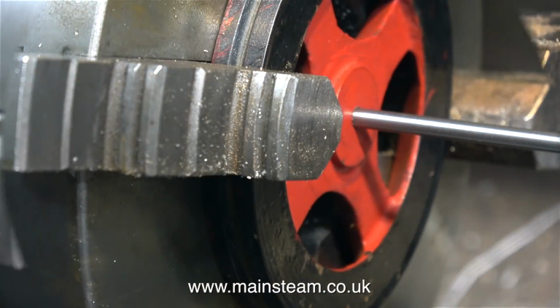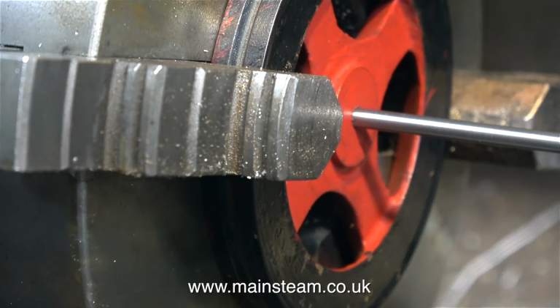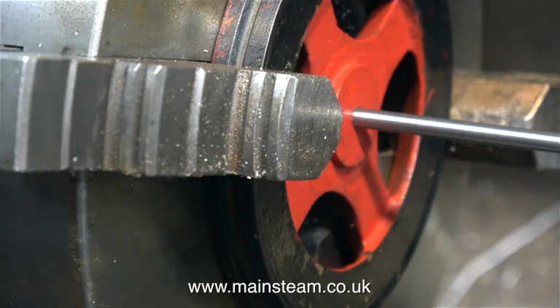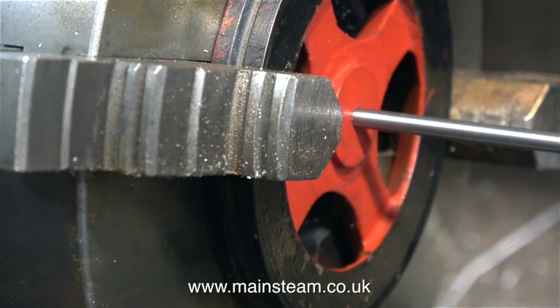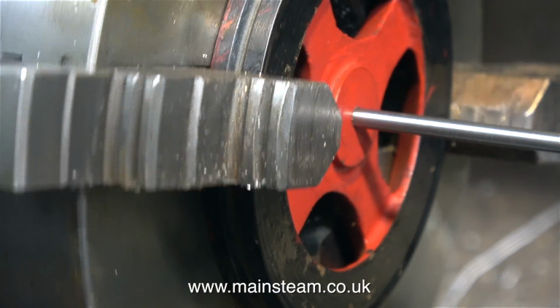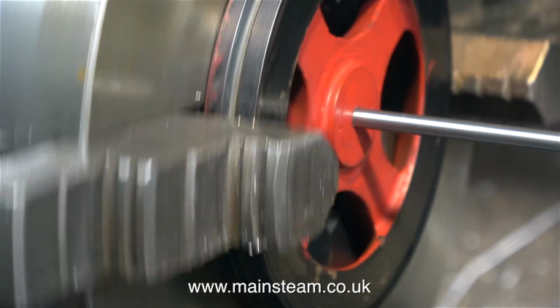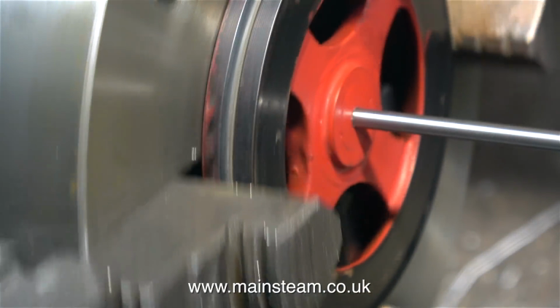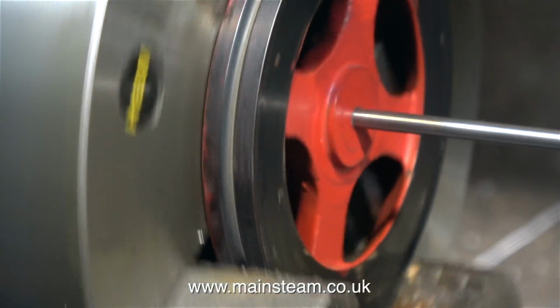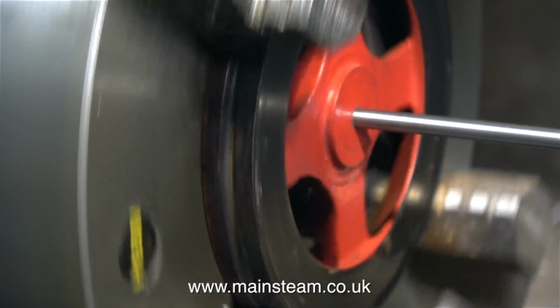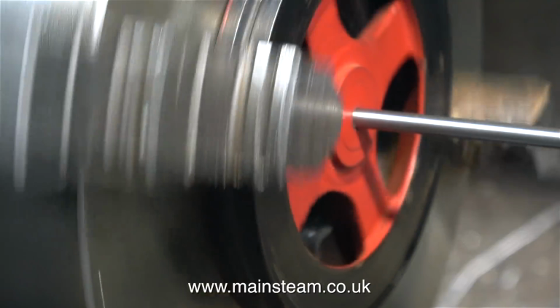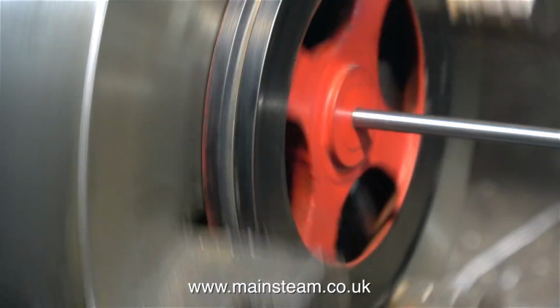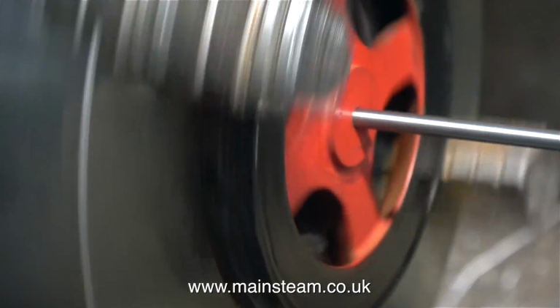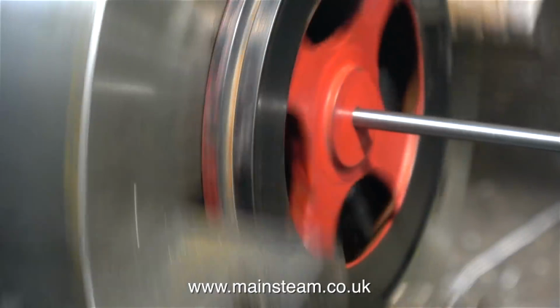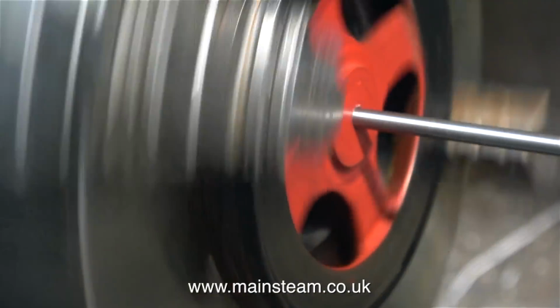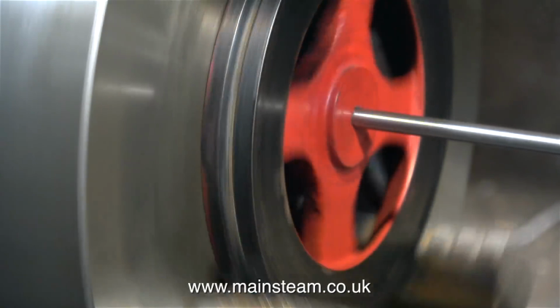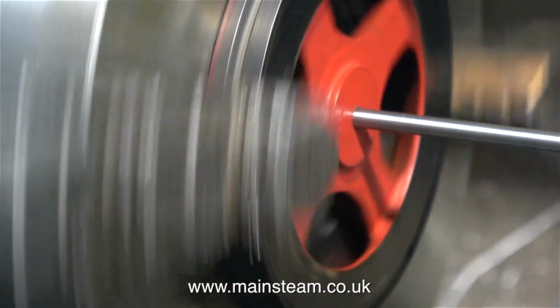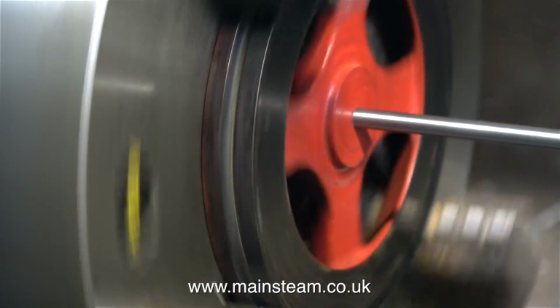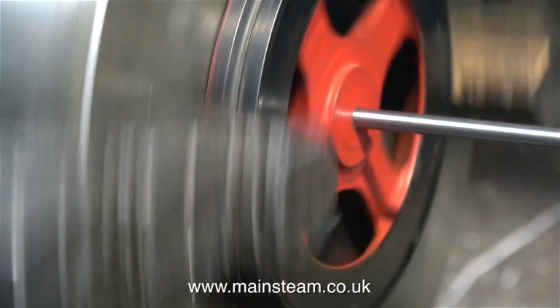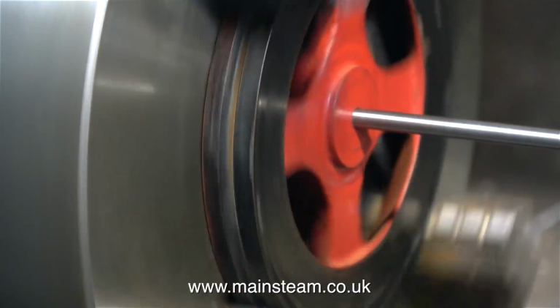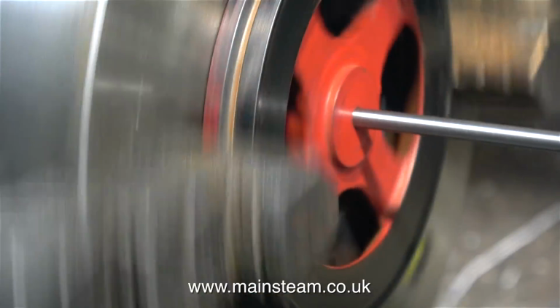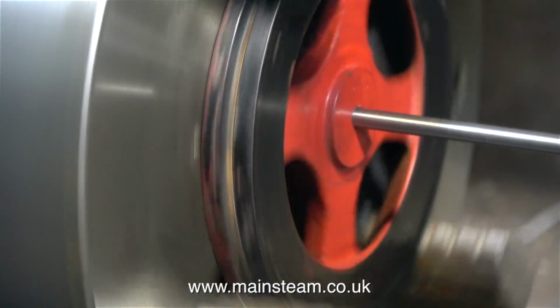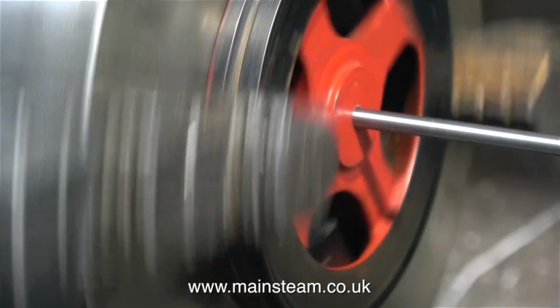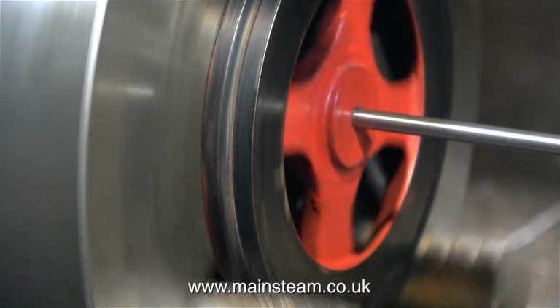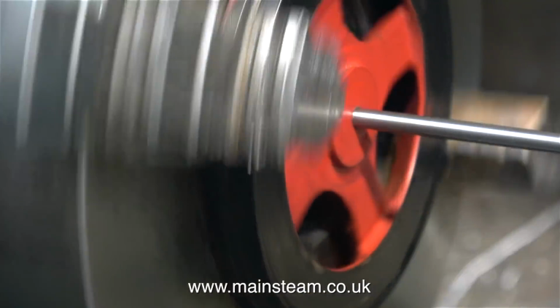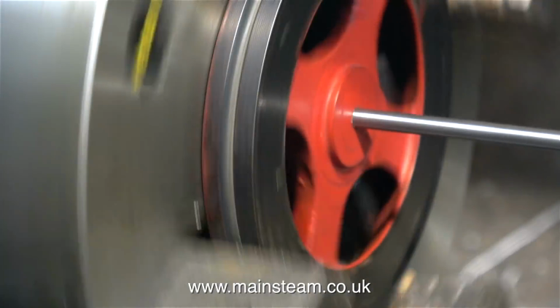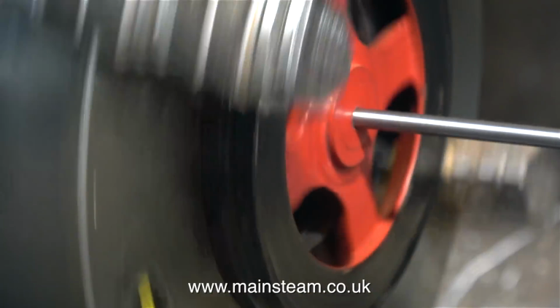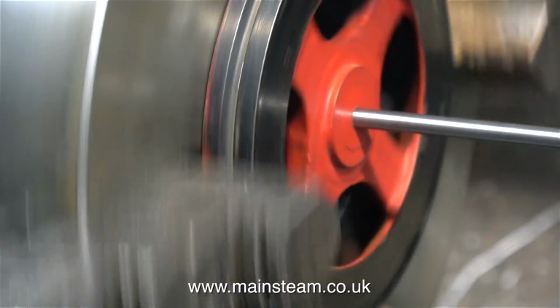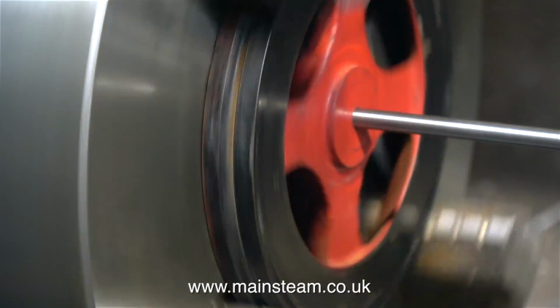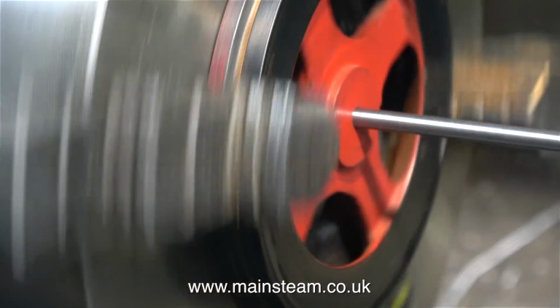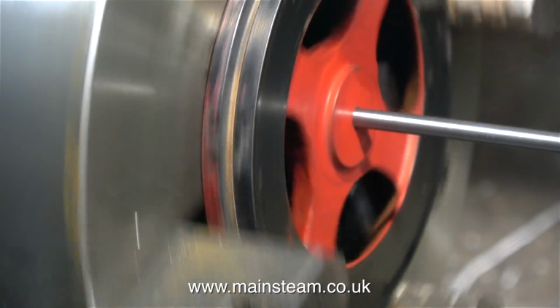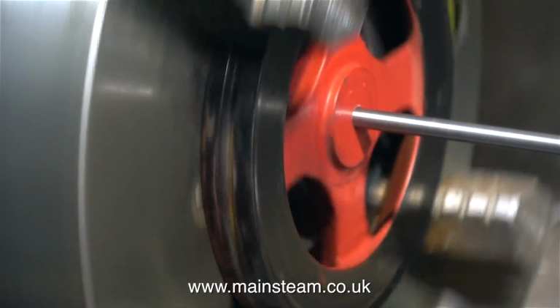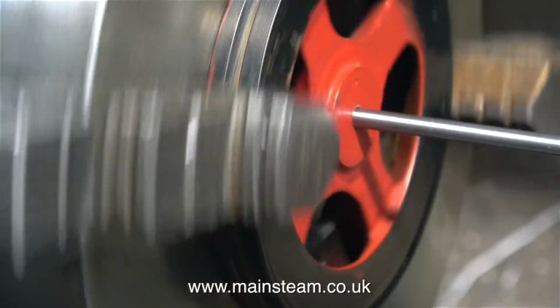When I insert the 3/16ths of an inch diameter shaft in the hole and then rotate the flywheel, you can see that it's miles out.